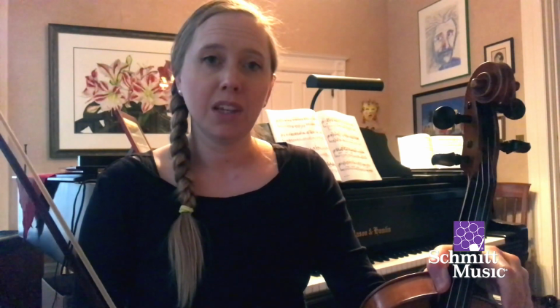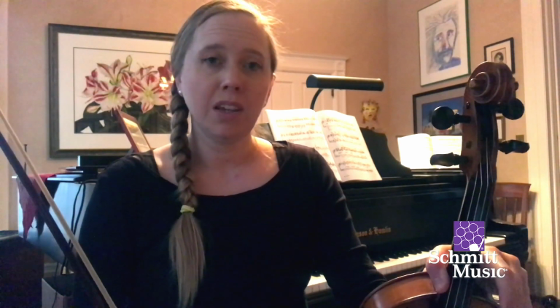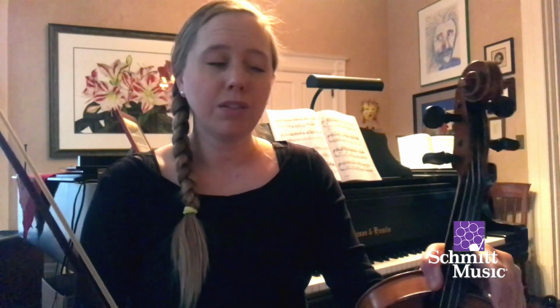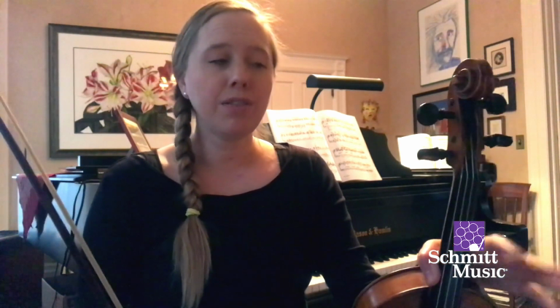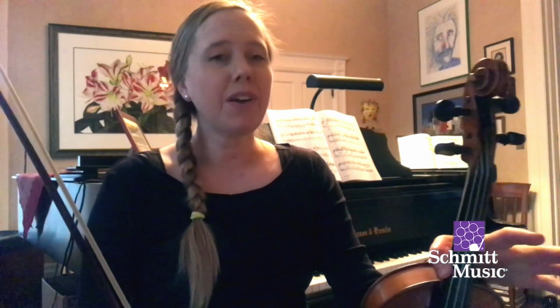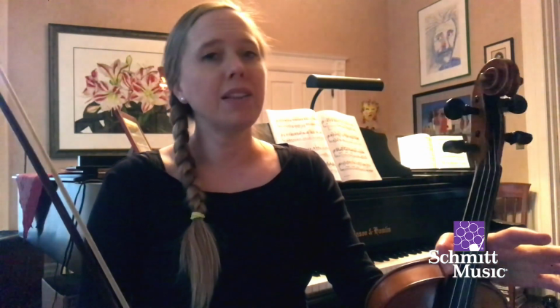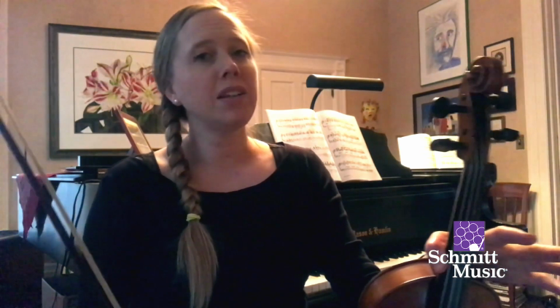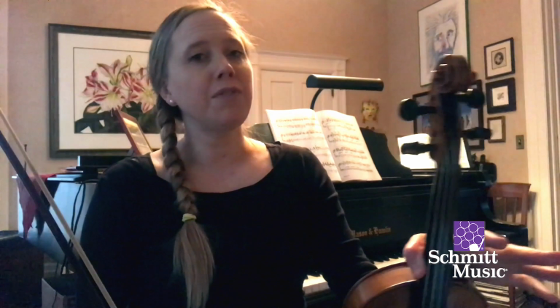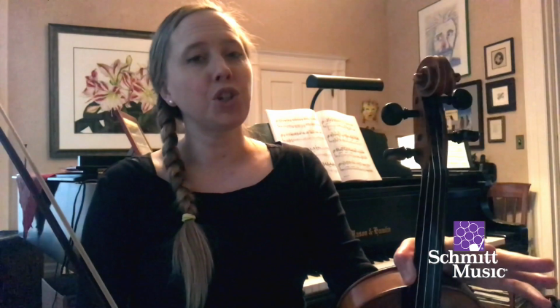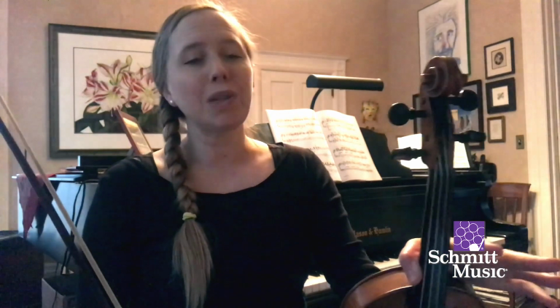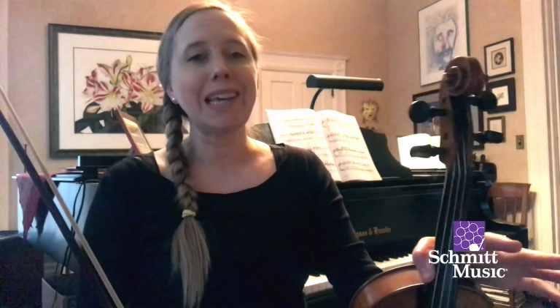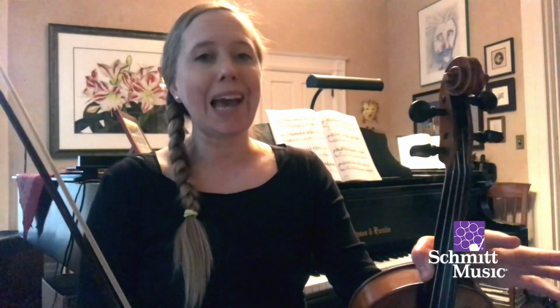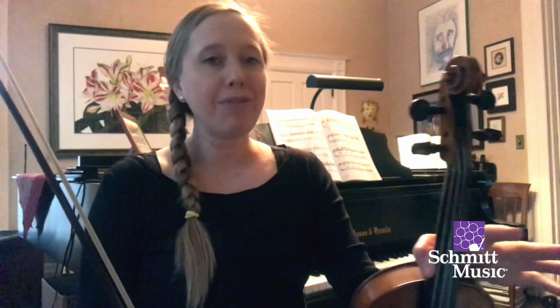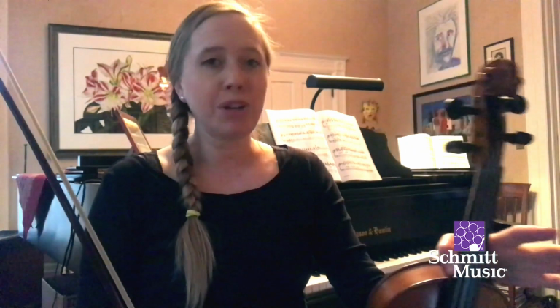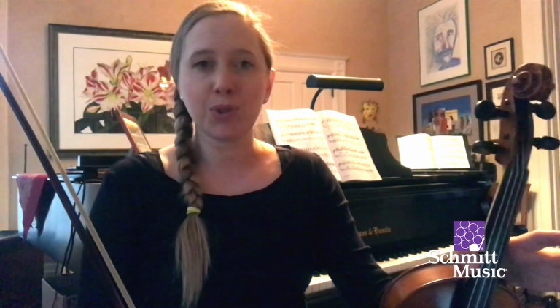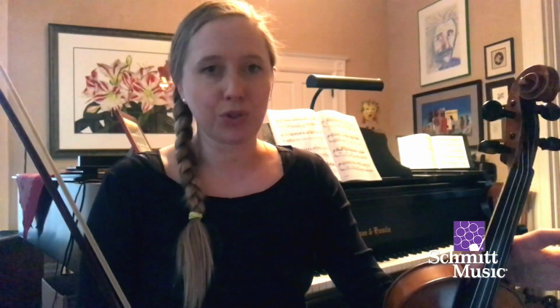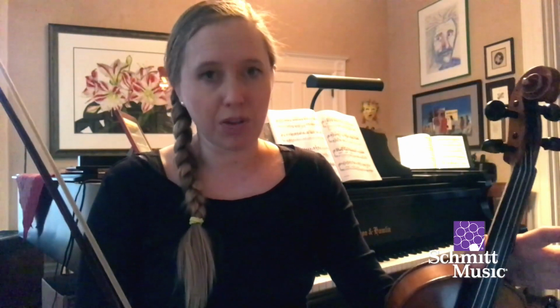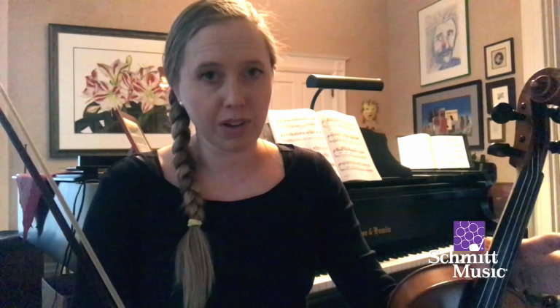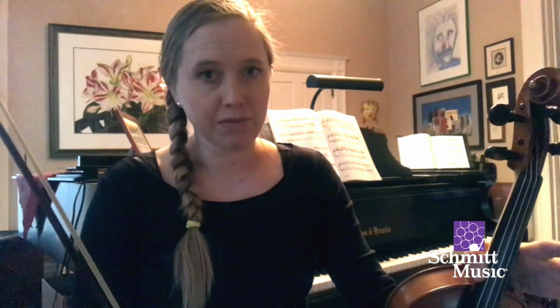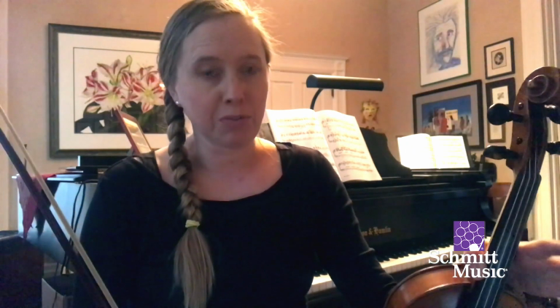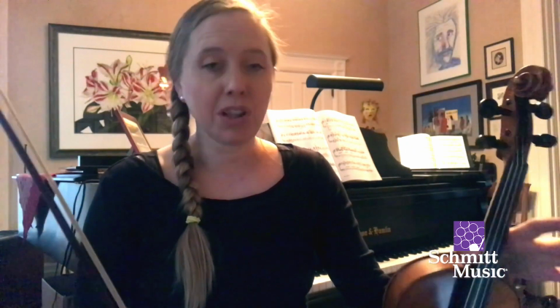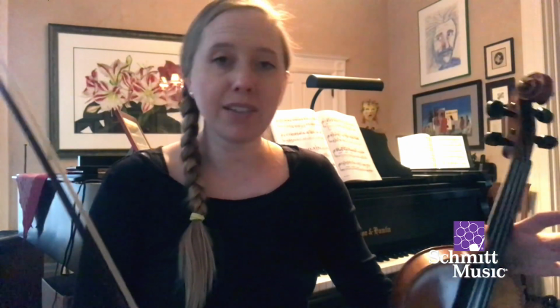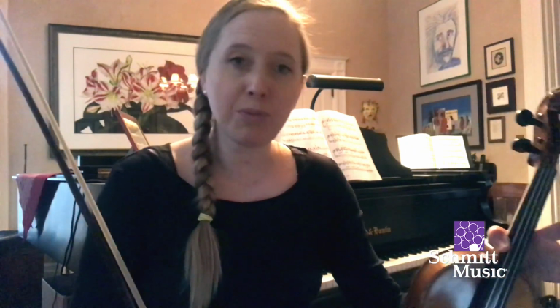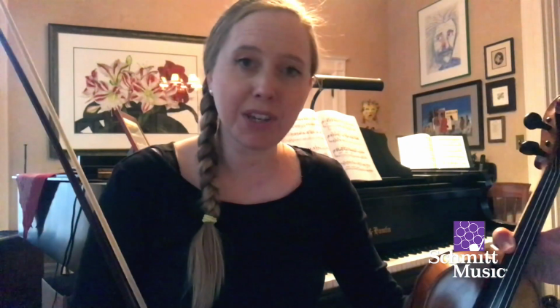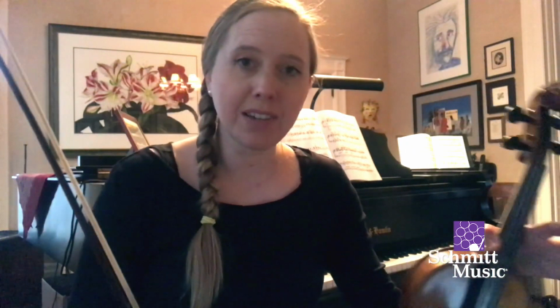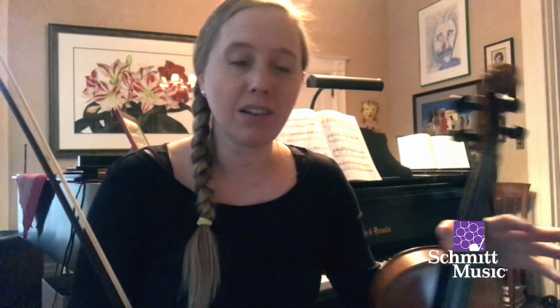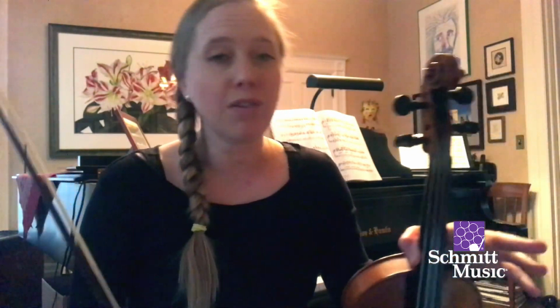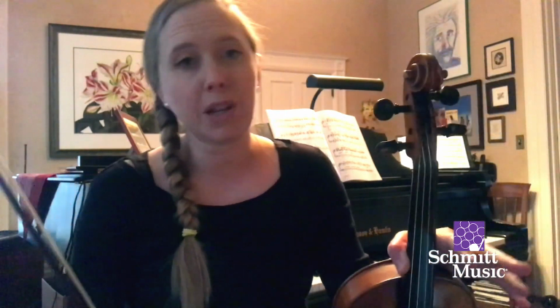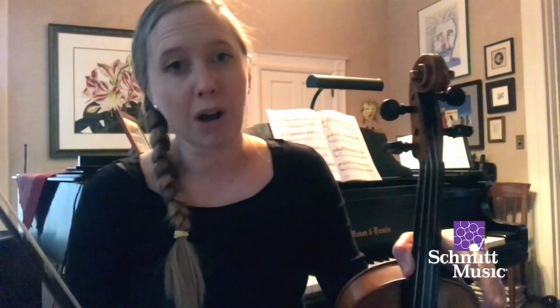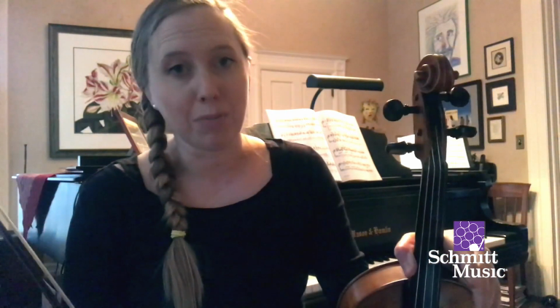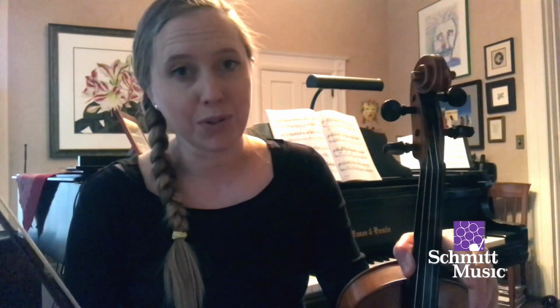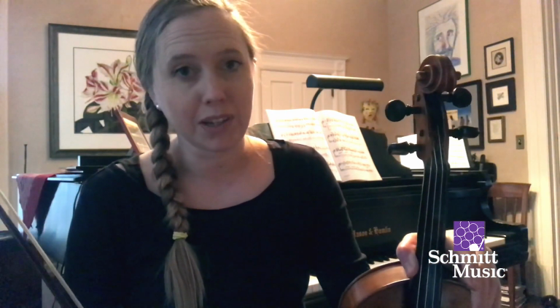You'll hear the violin in virtually every musical genre, from classical music all the way to pop music.